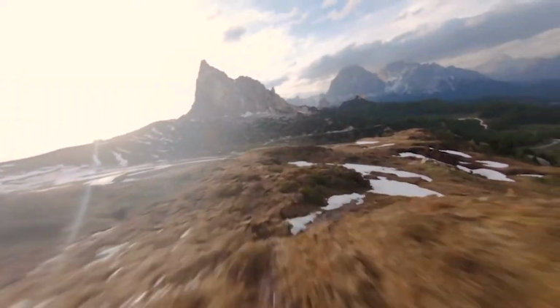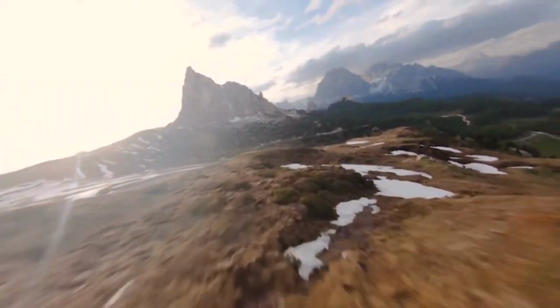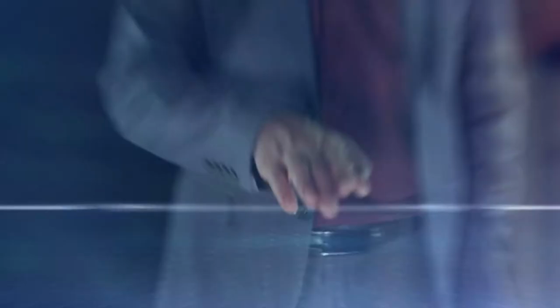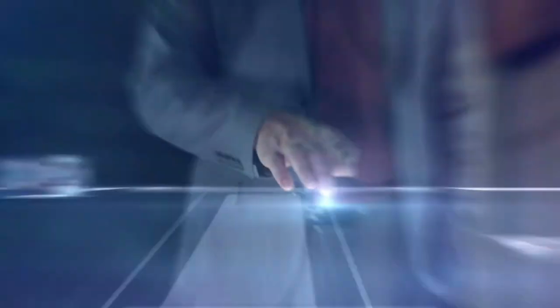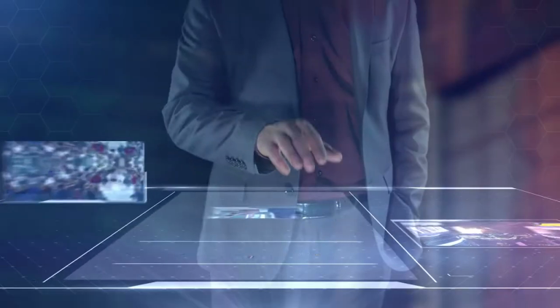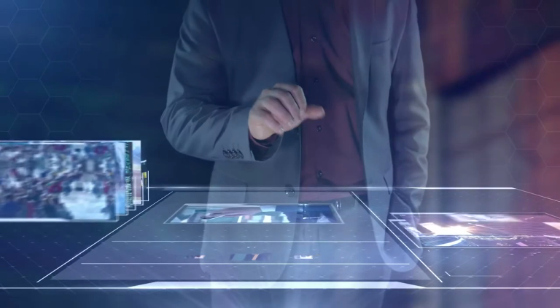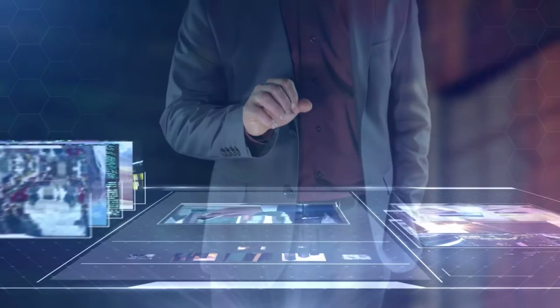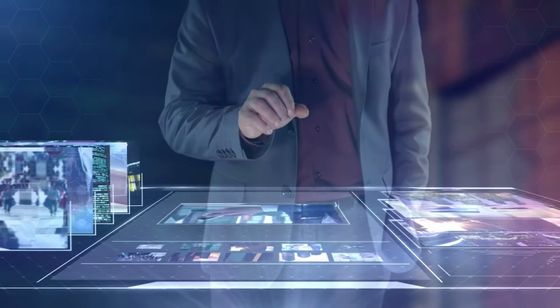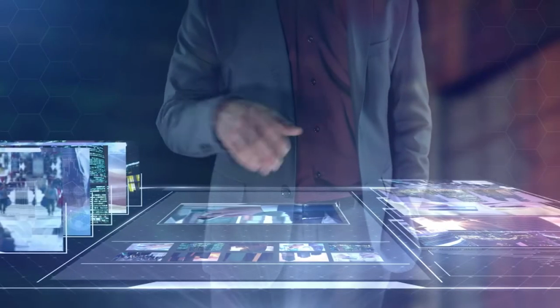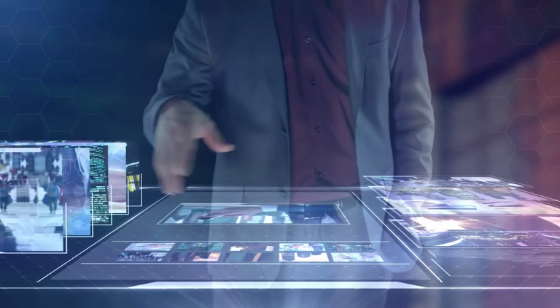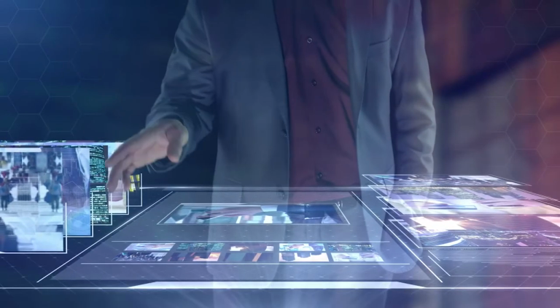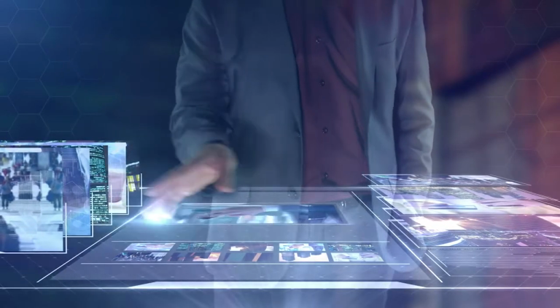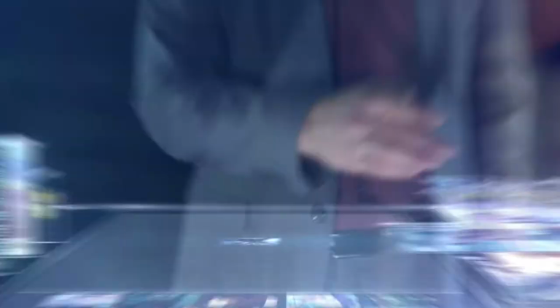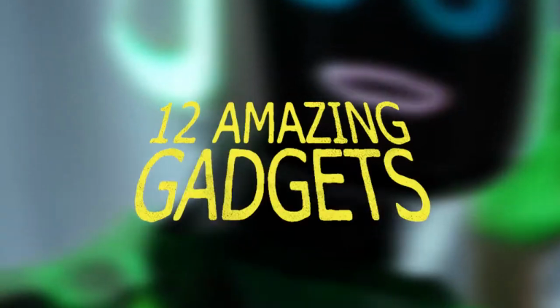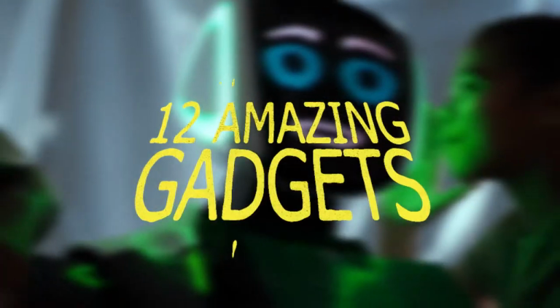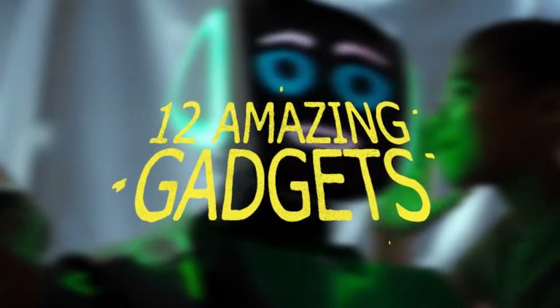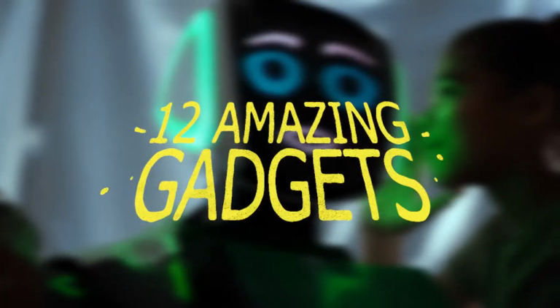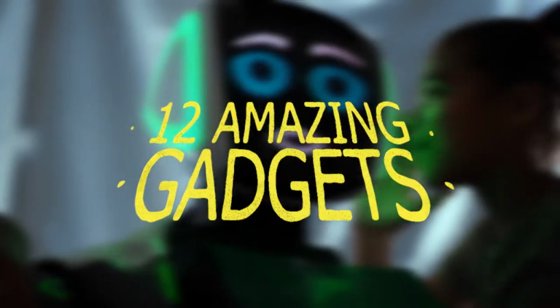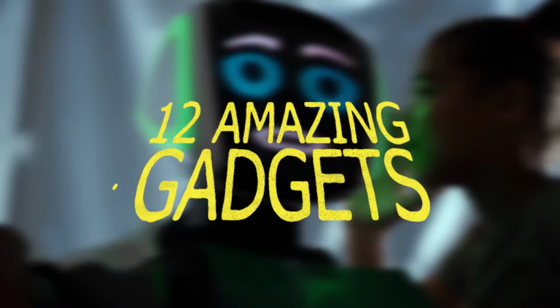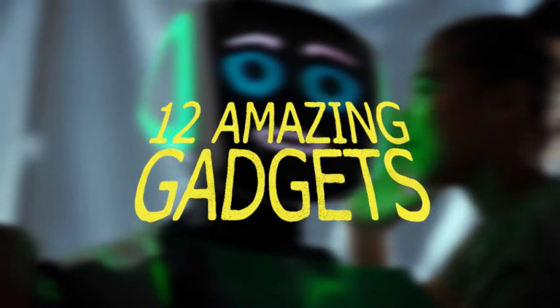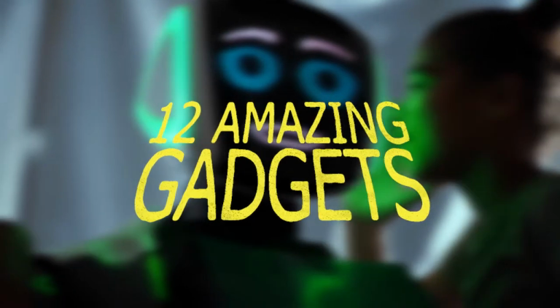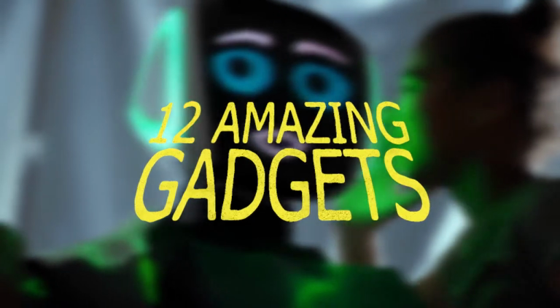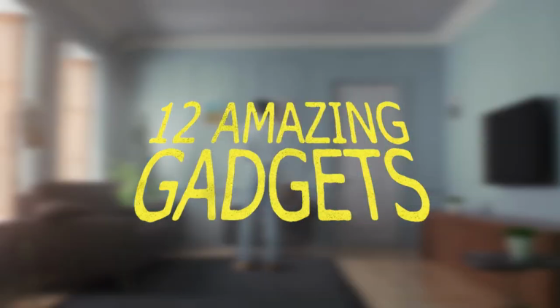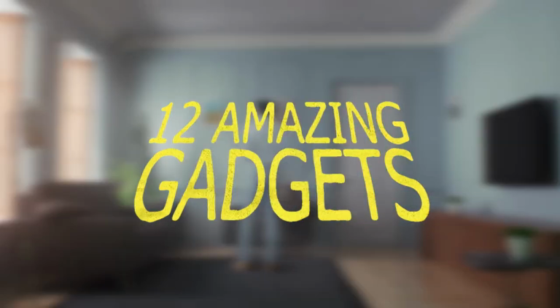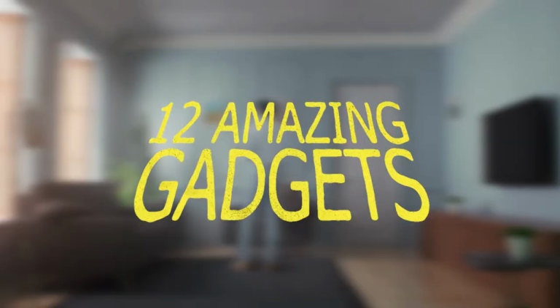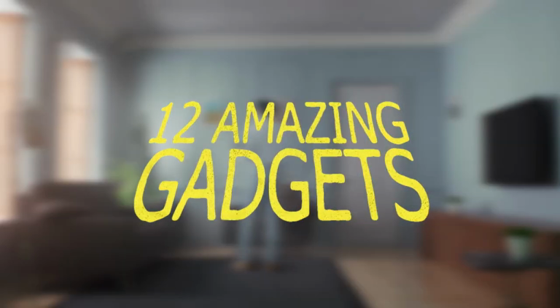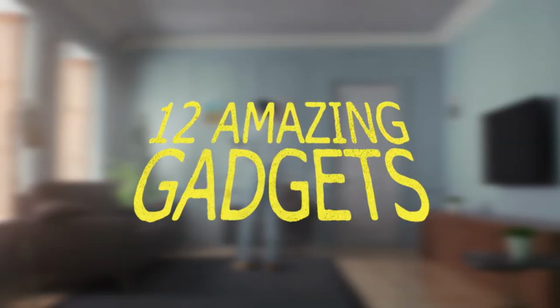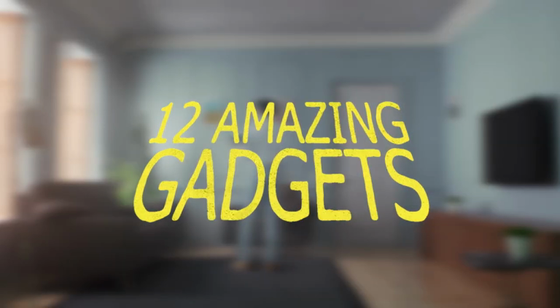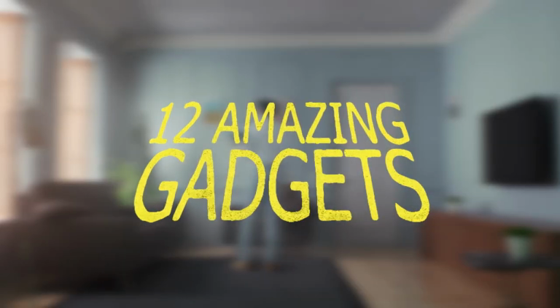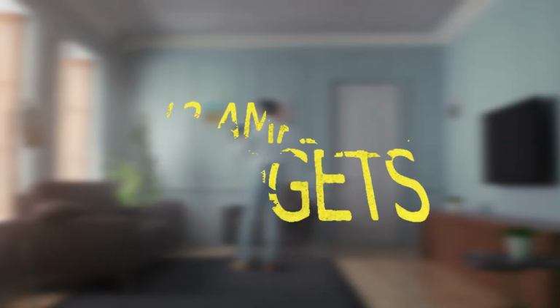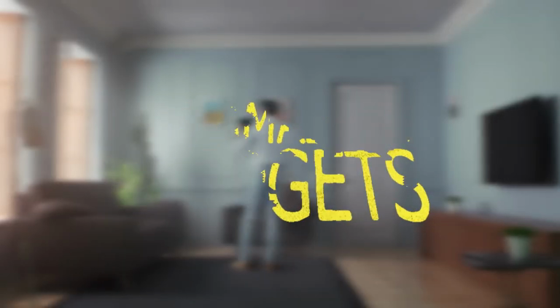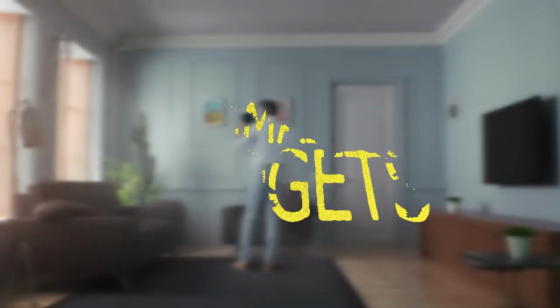In today's video, we will be showing you 12 amazing gadgets that will blow your minds.